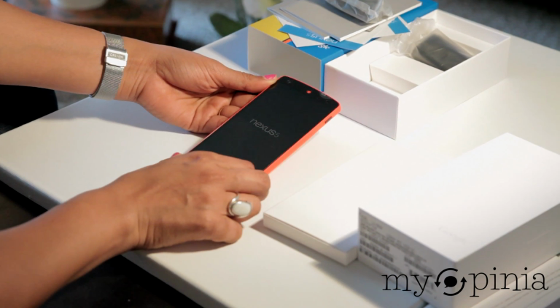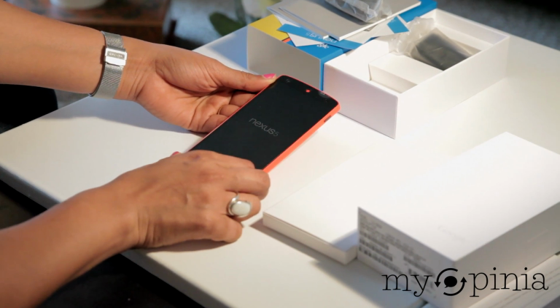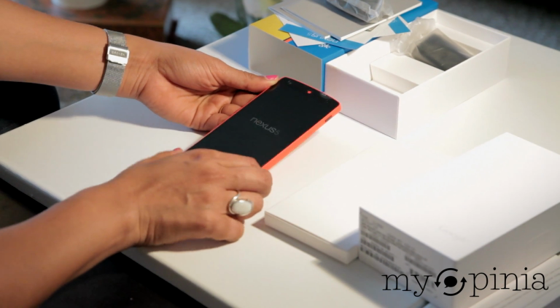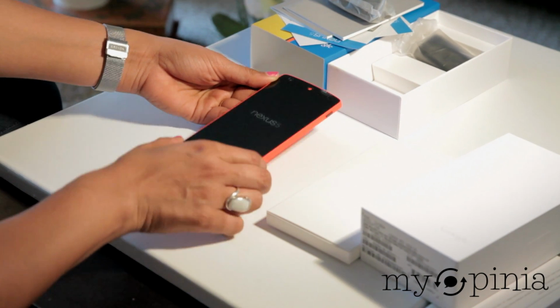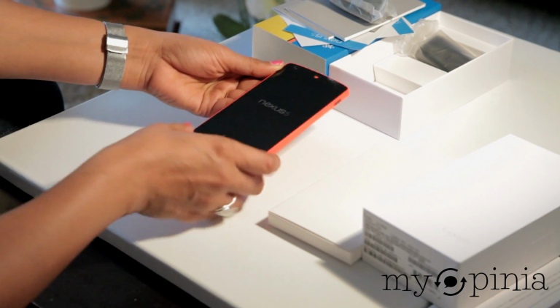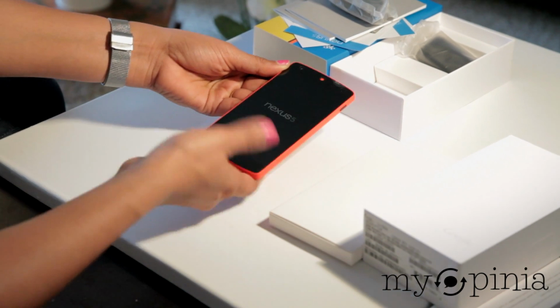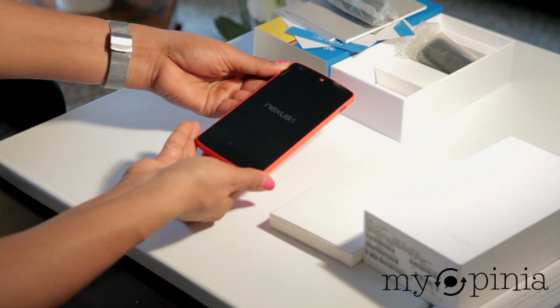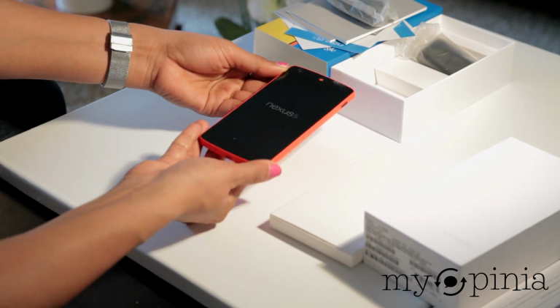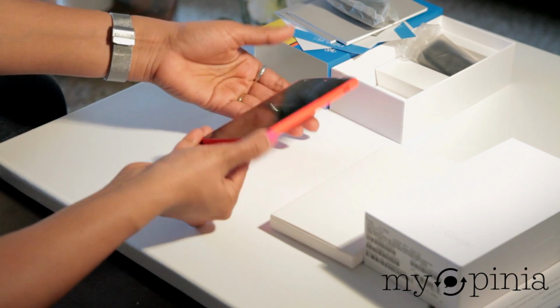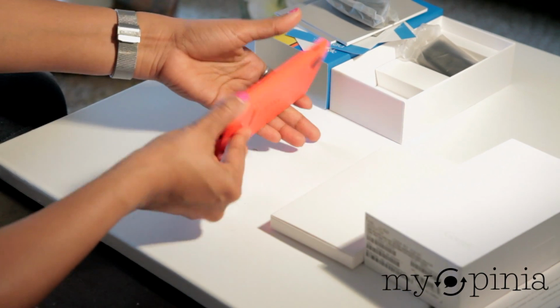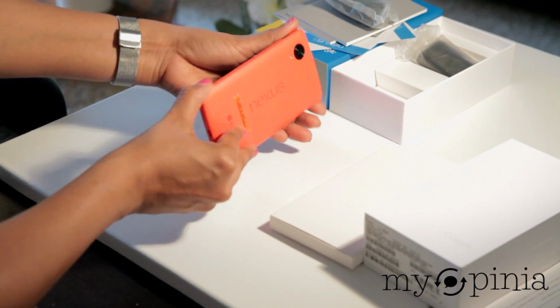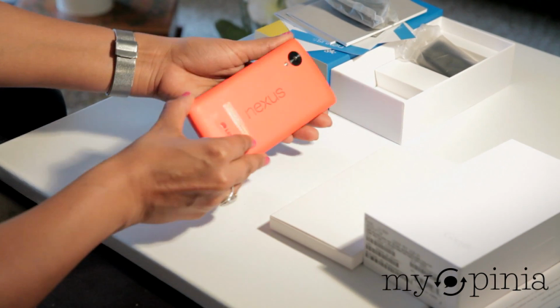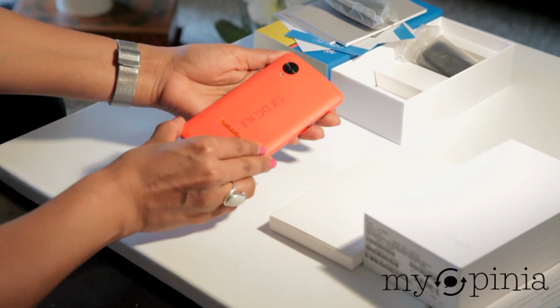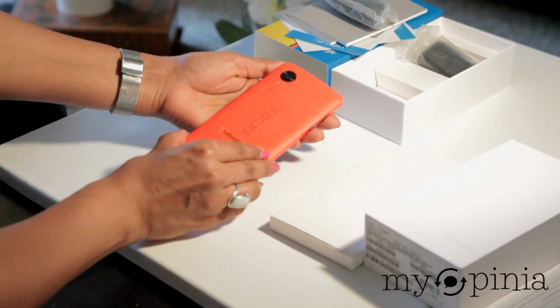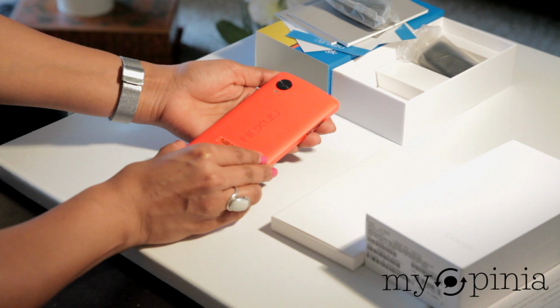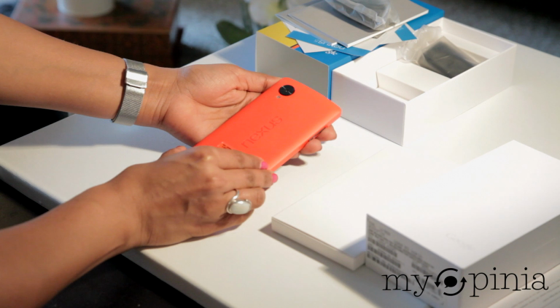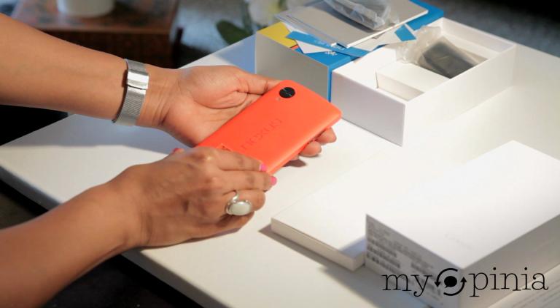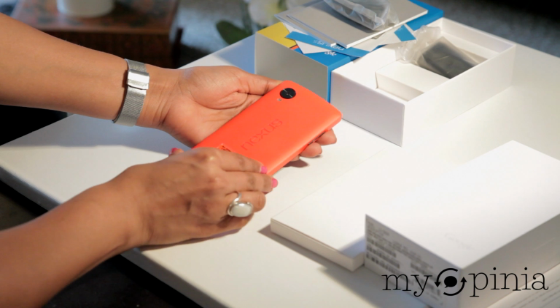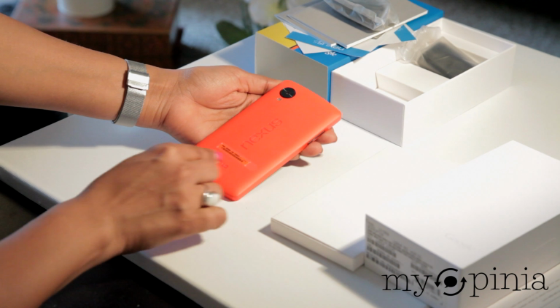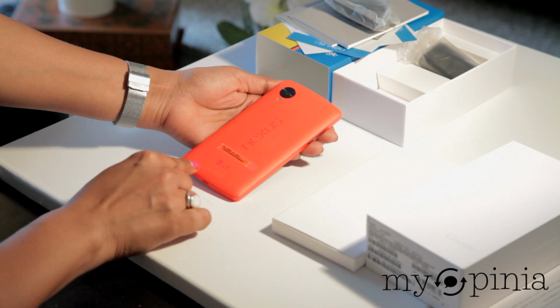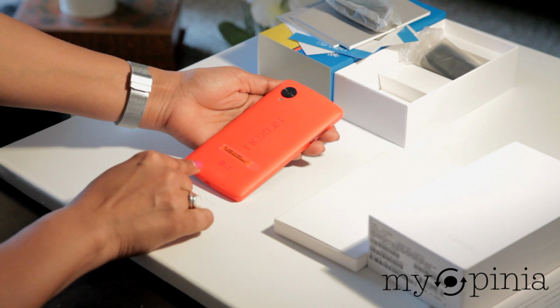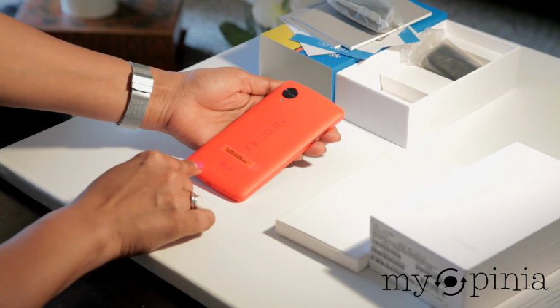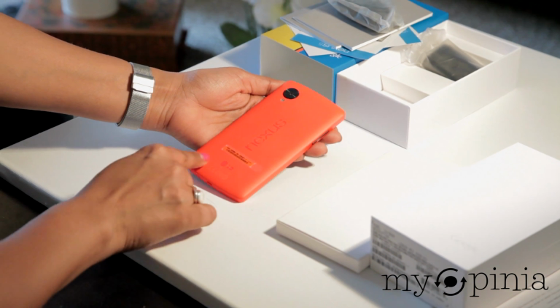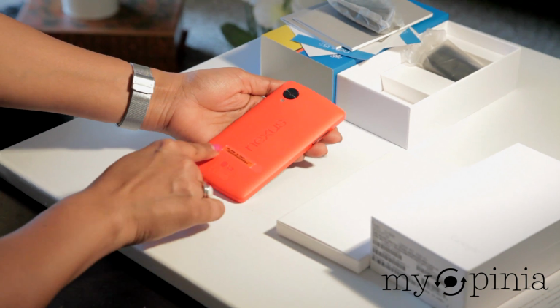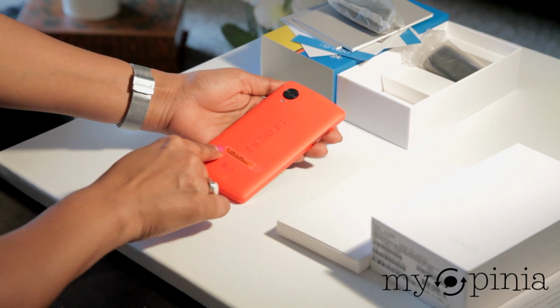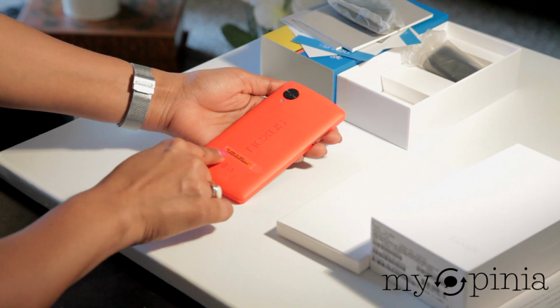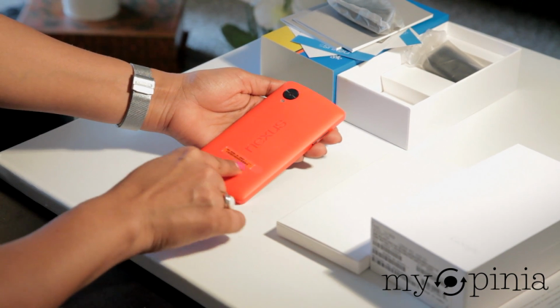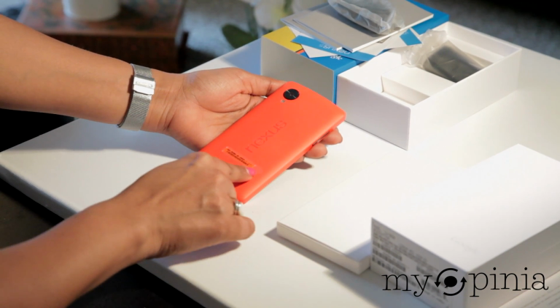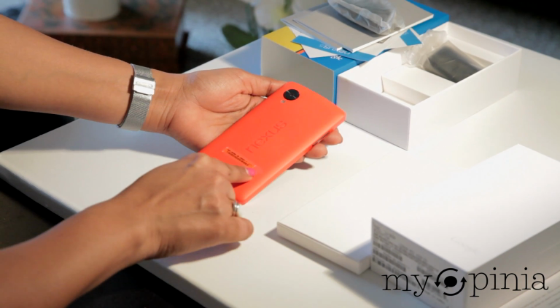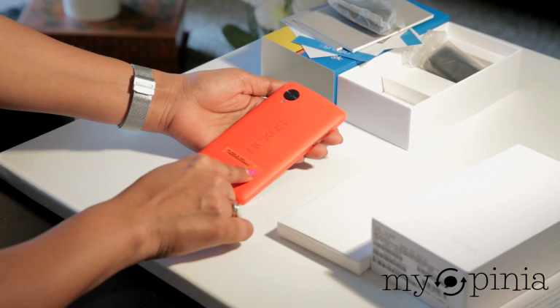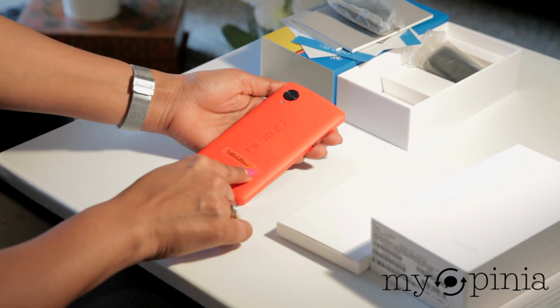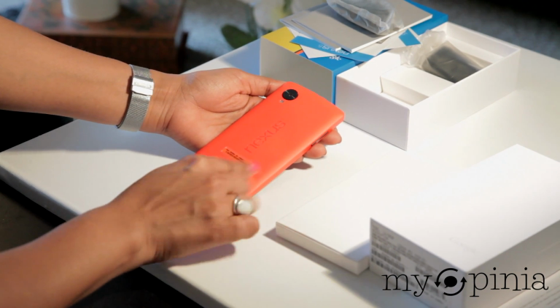Let's take a look at the back, and even the label is in red.